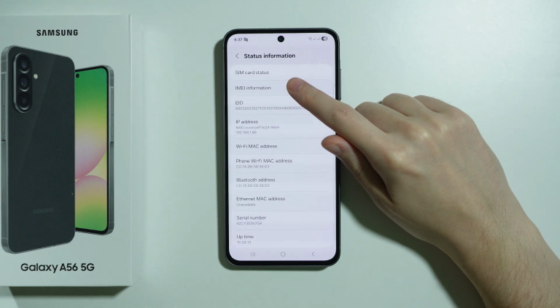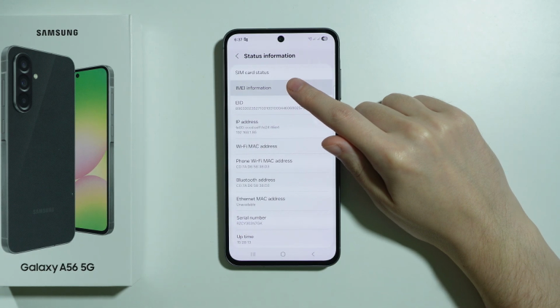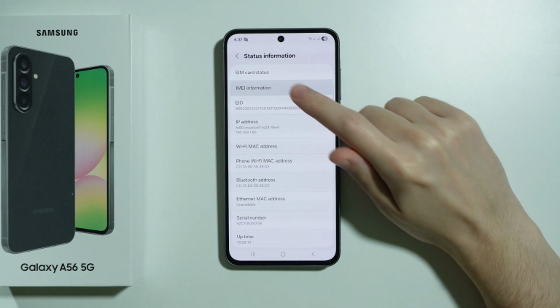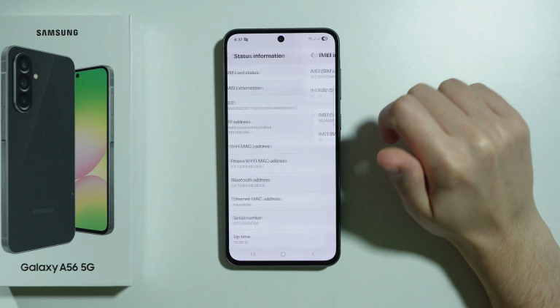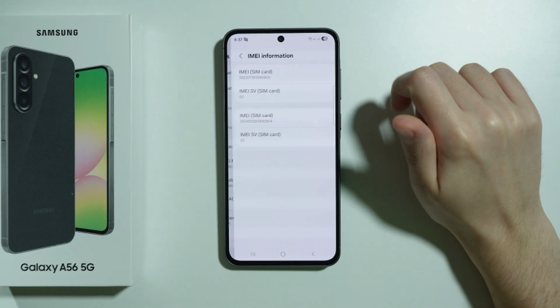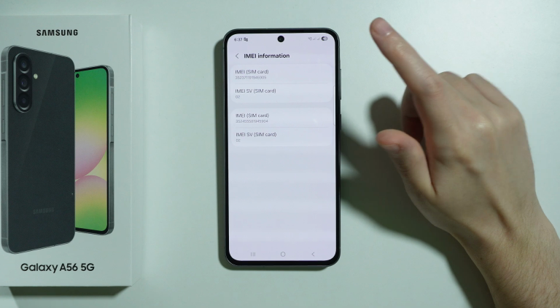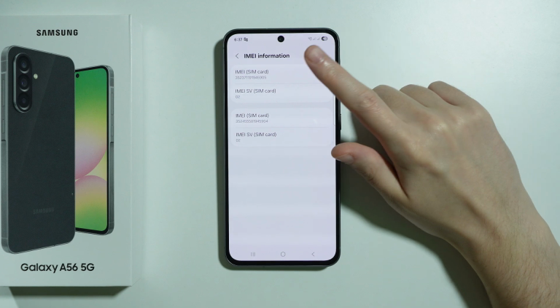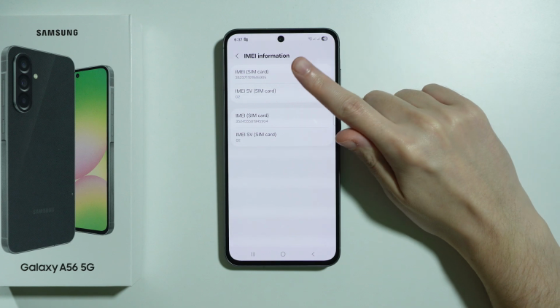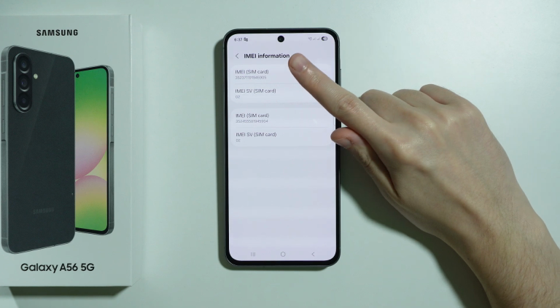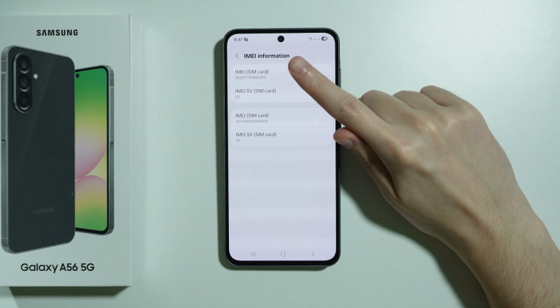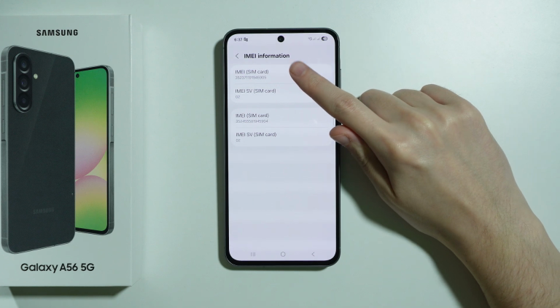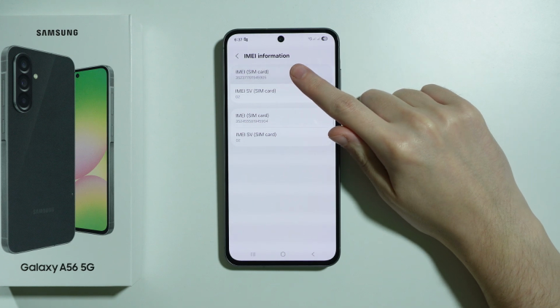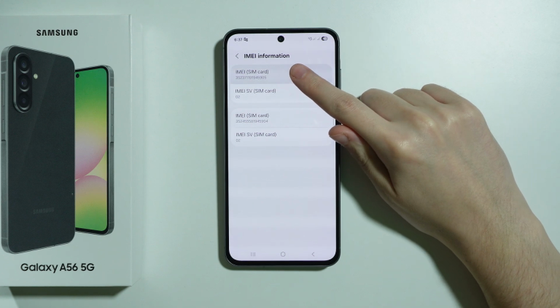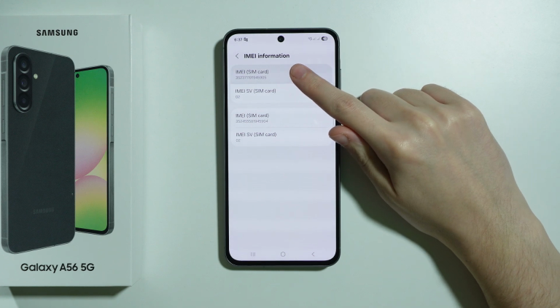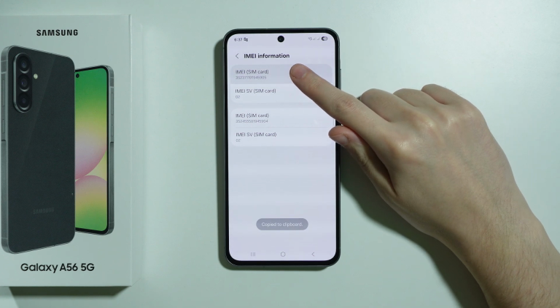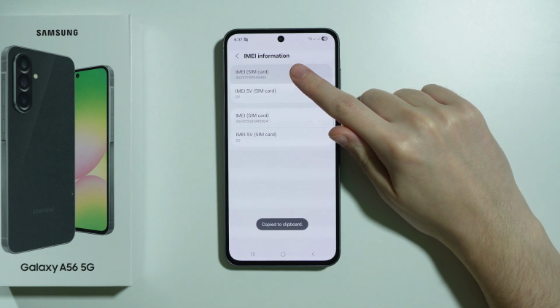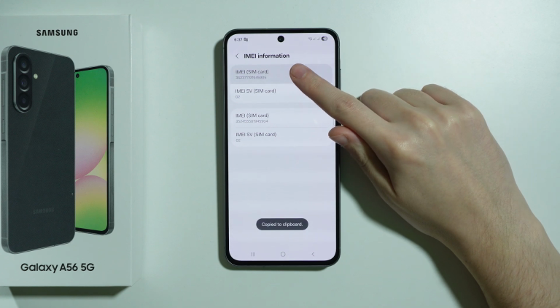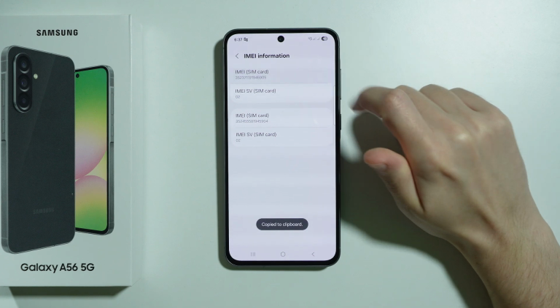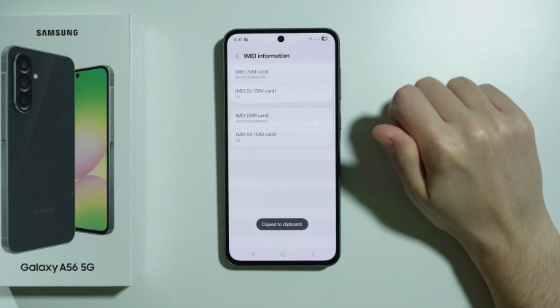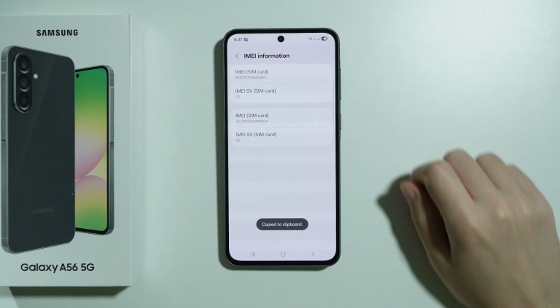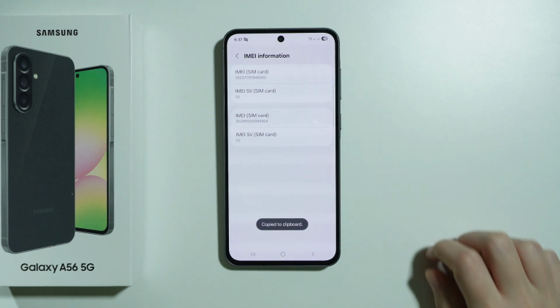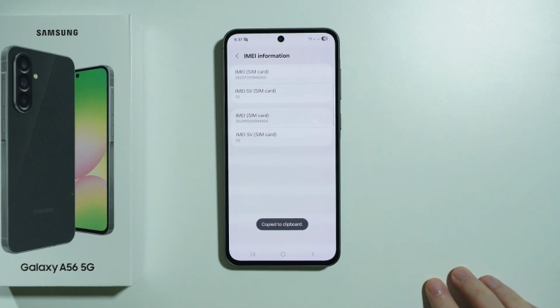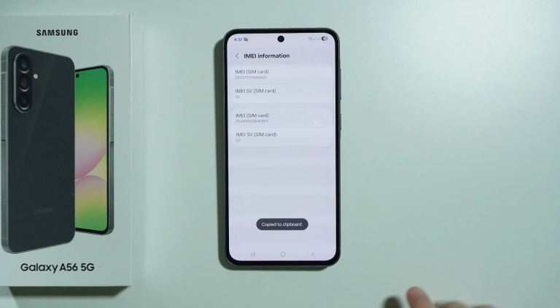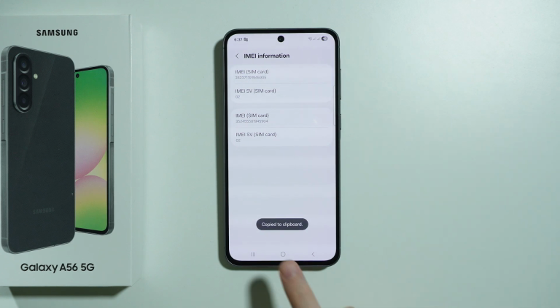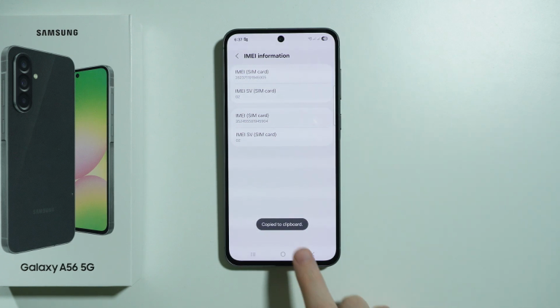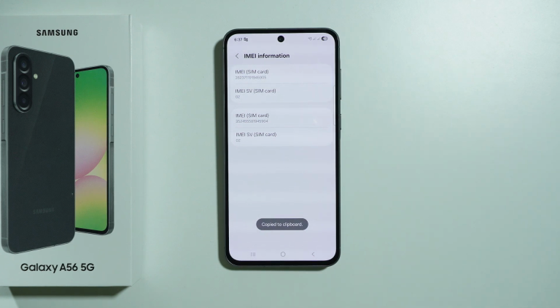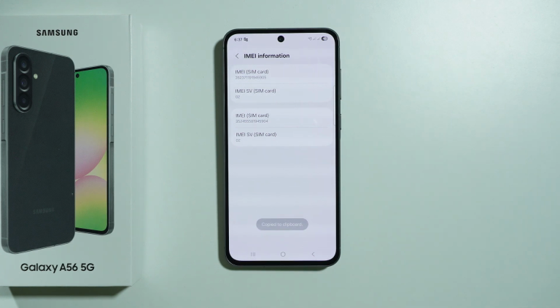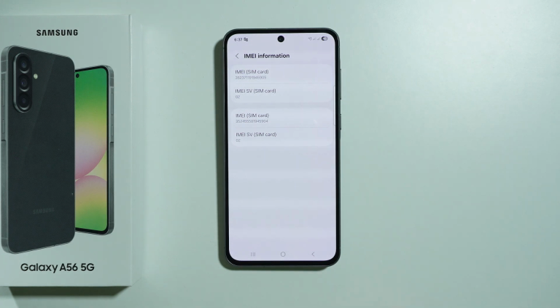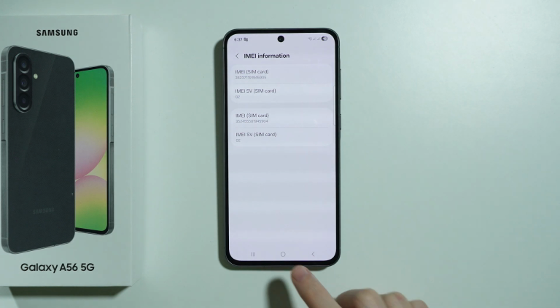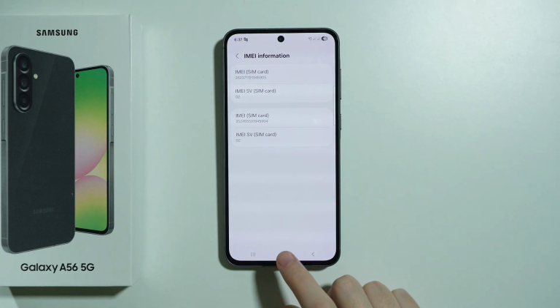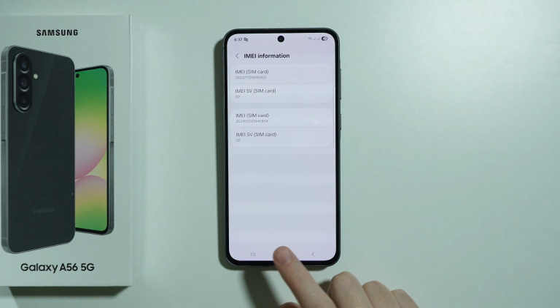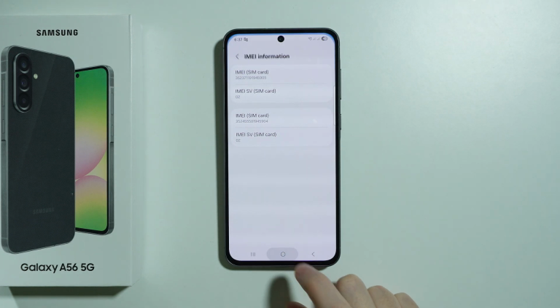Choose IMEI Information, then press and hold your finger on the first IMEI number to copy it to clipboard.